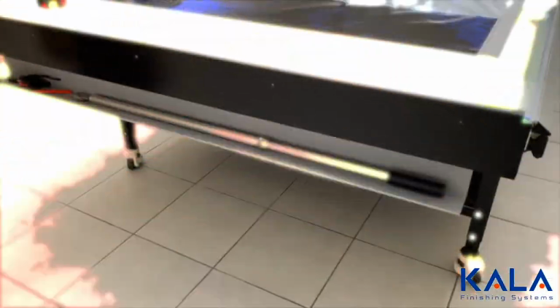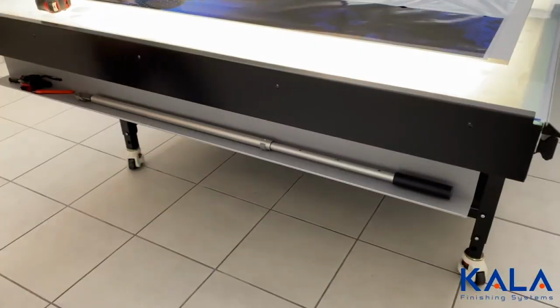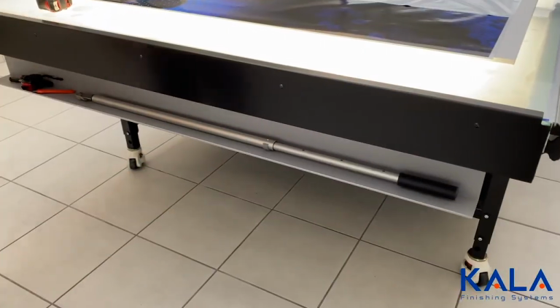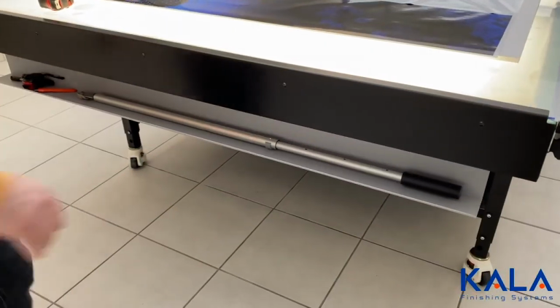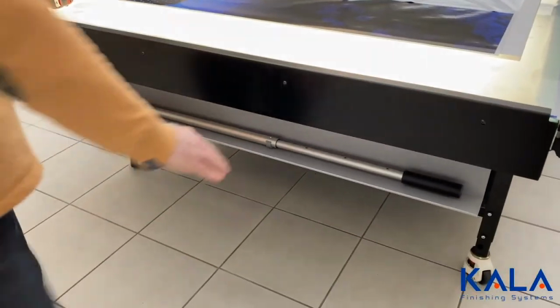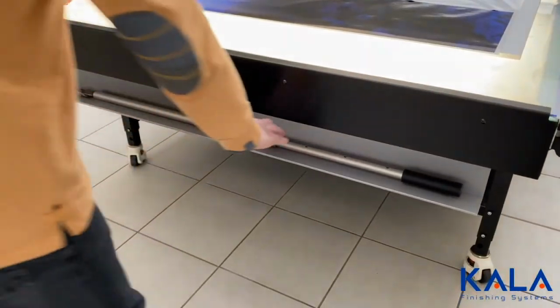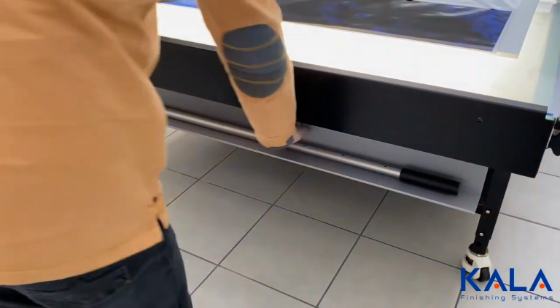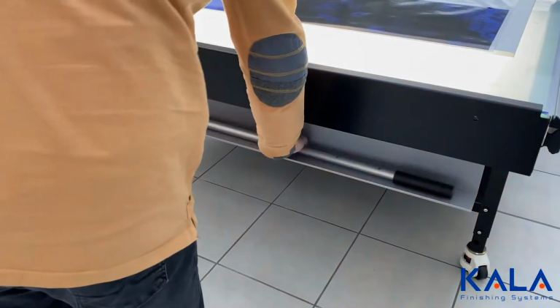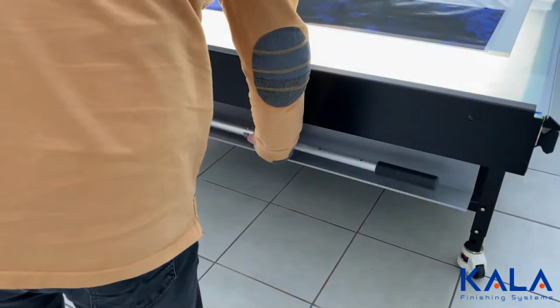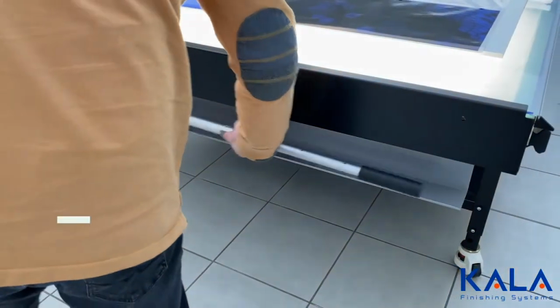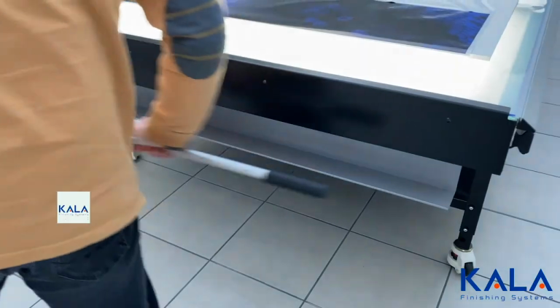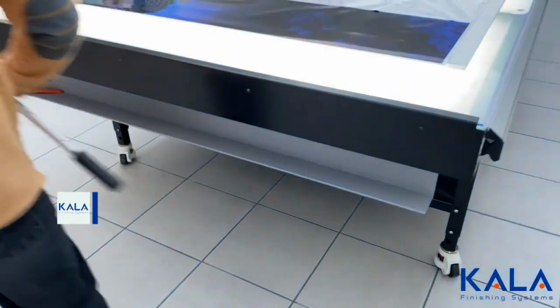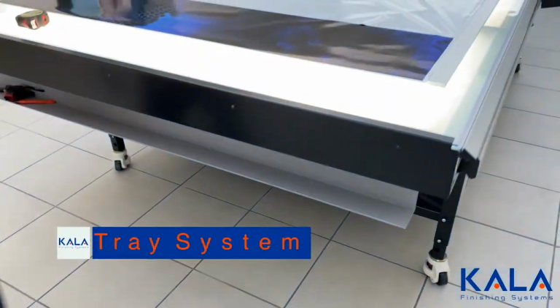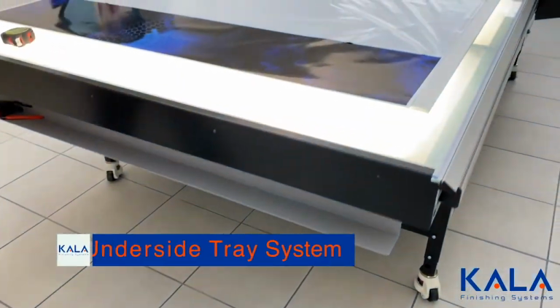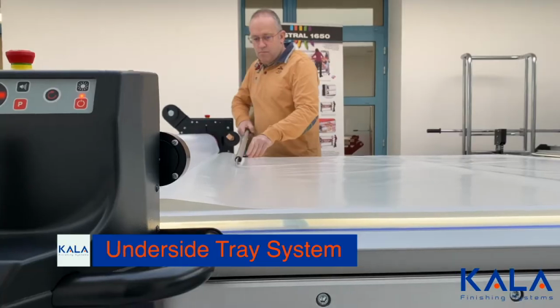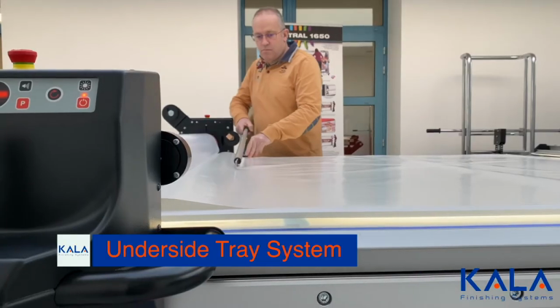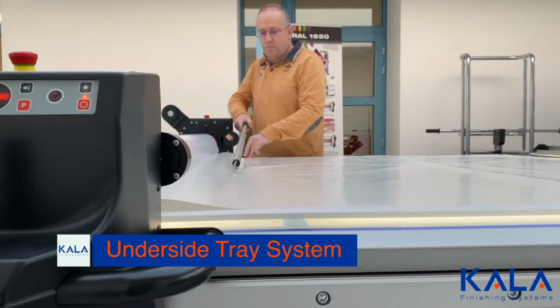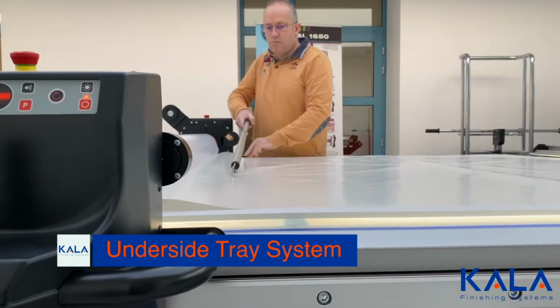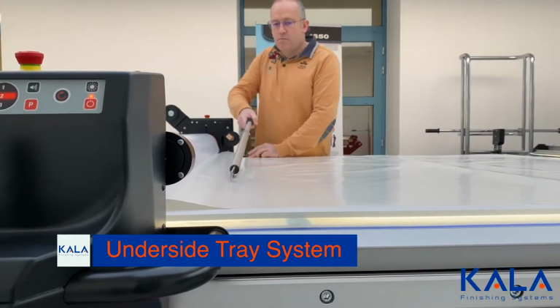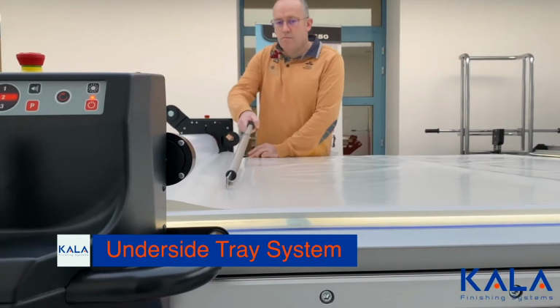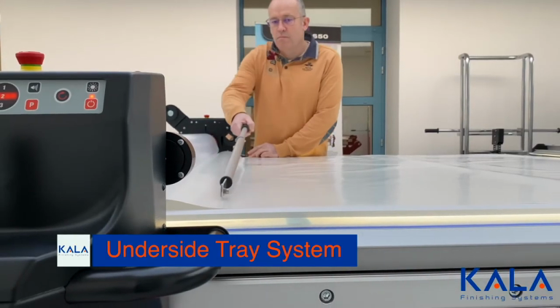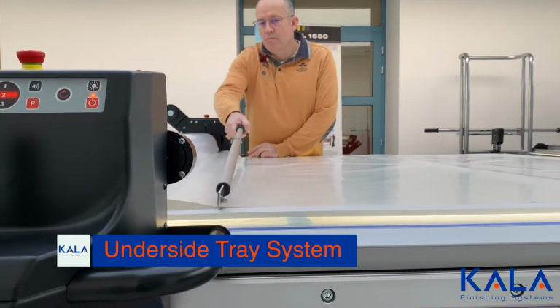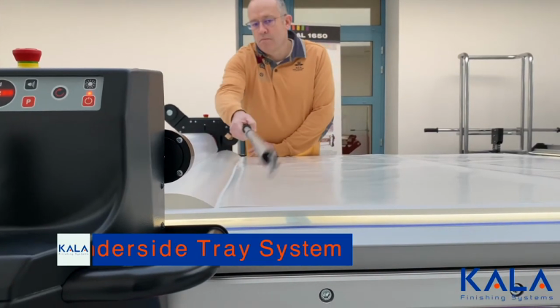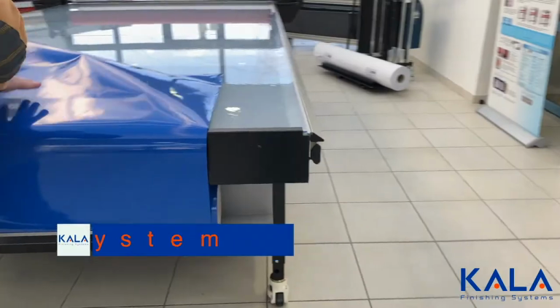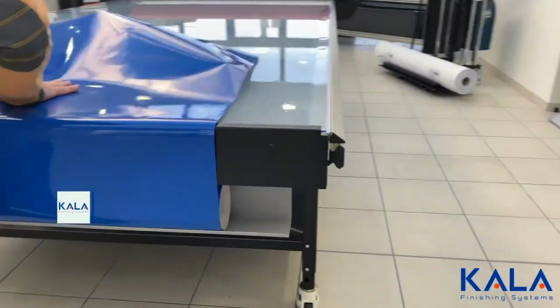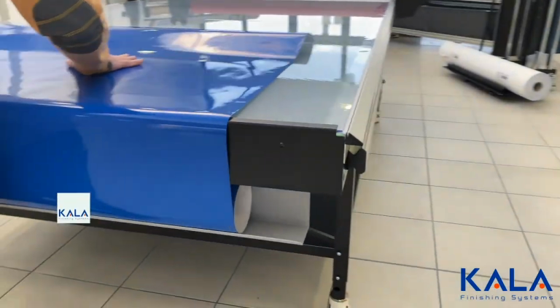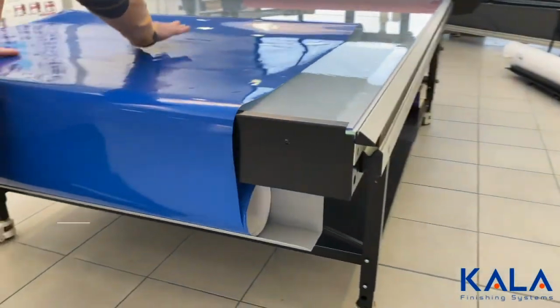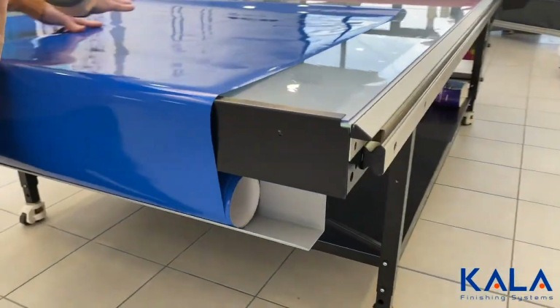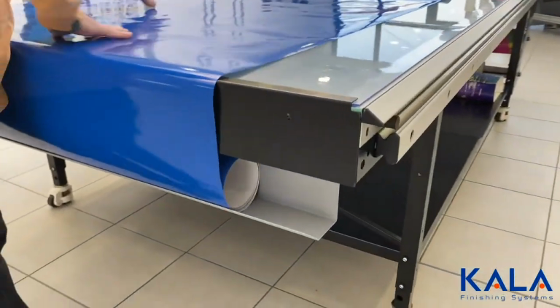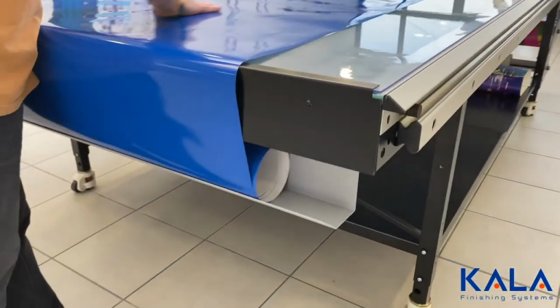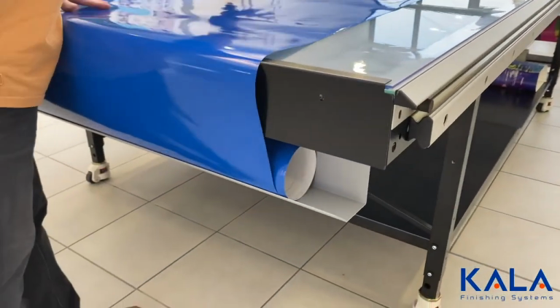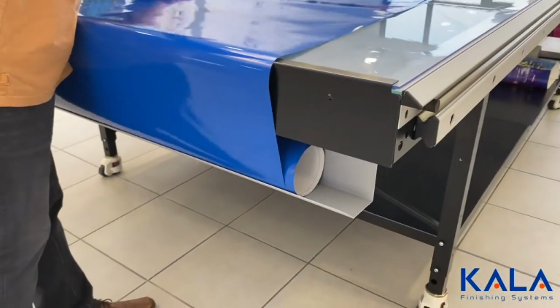An underside tray can be placed on one end, which can serve to hold production tools and can also be used to roll the film out.